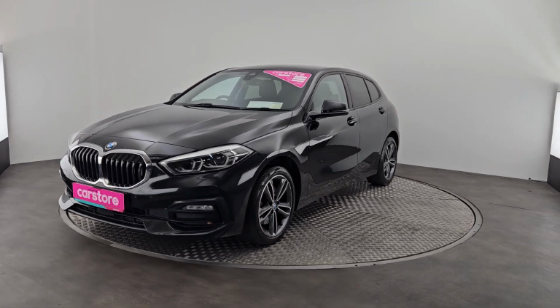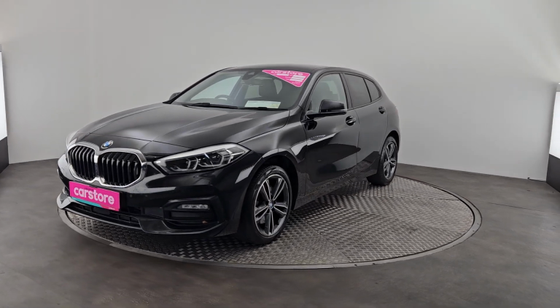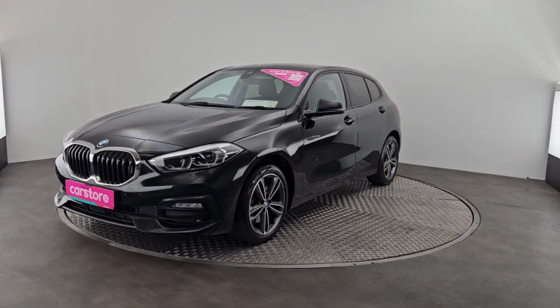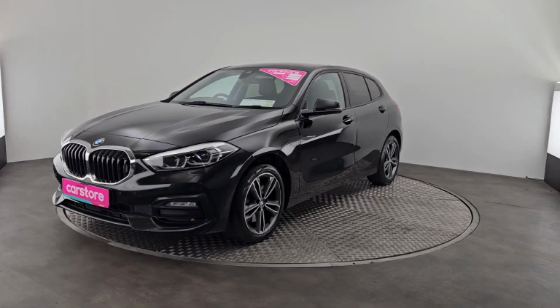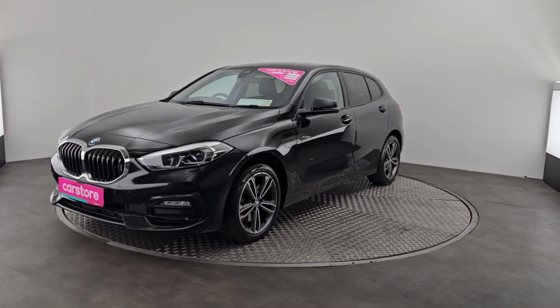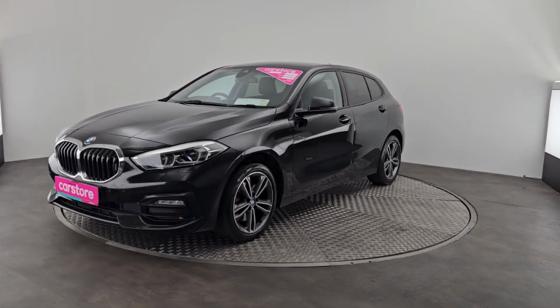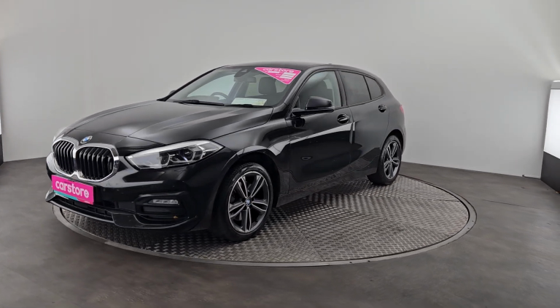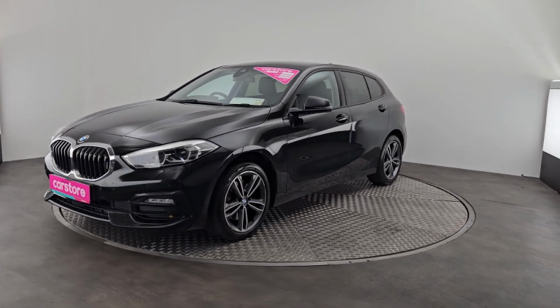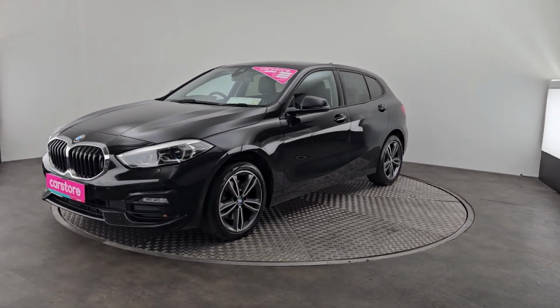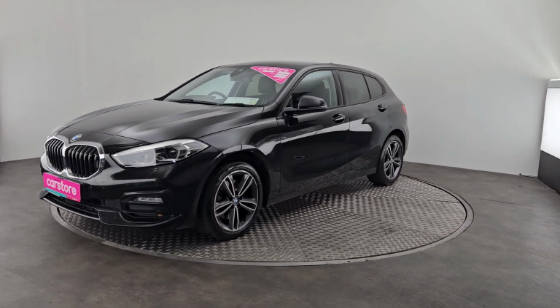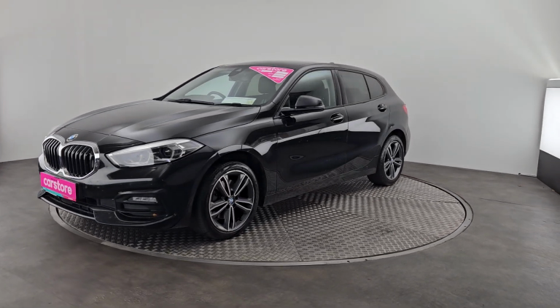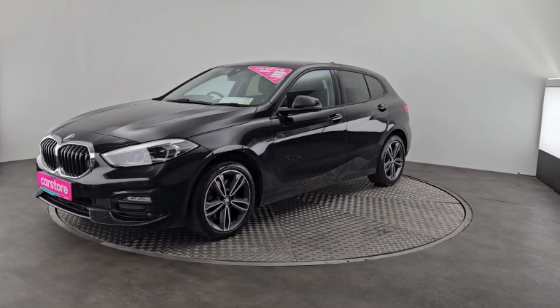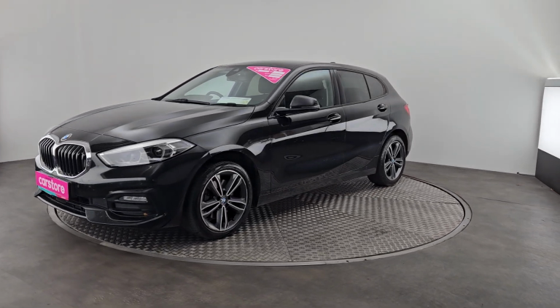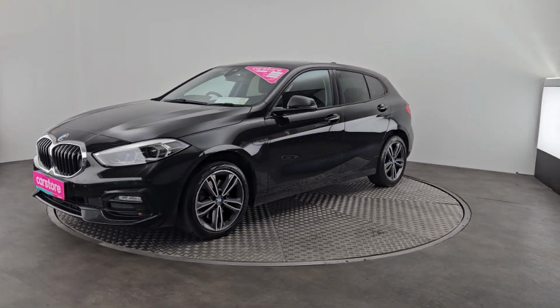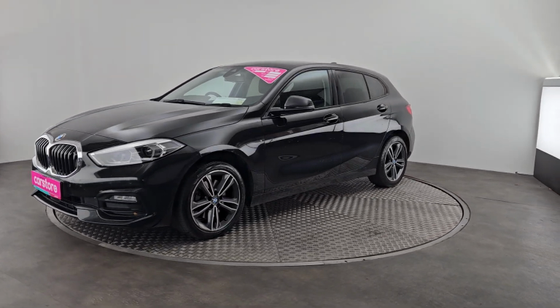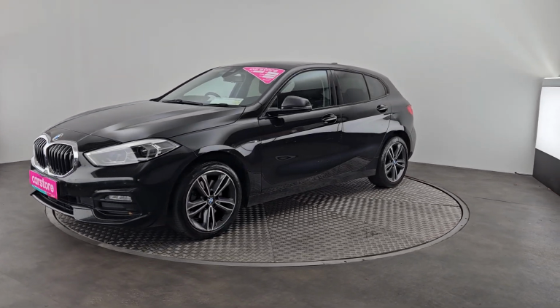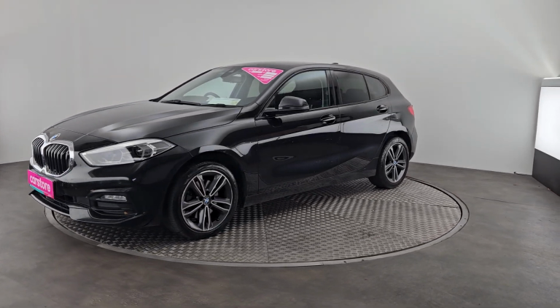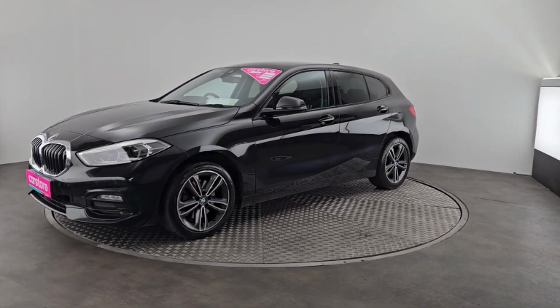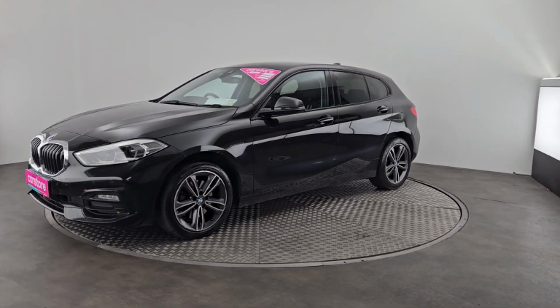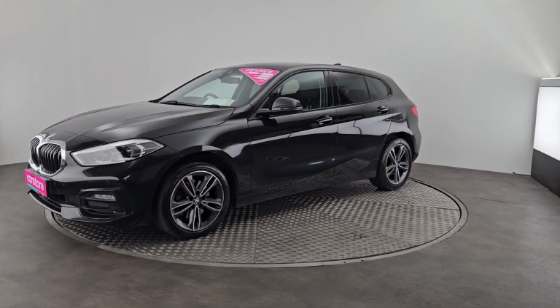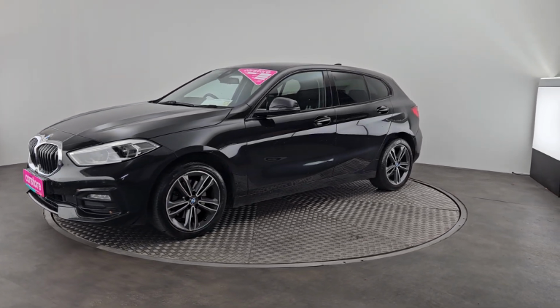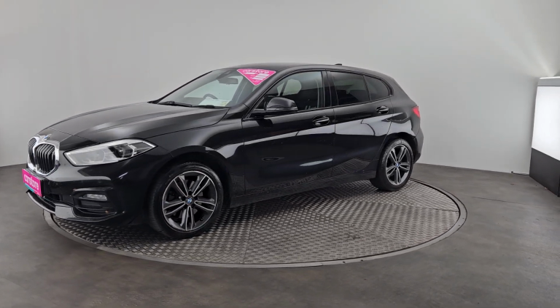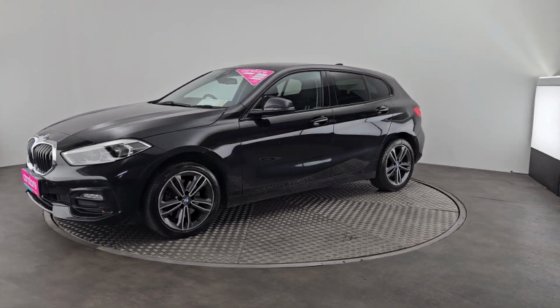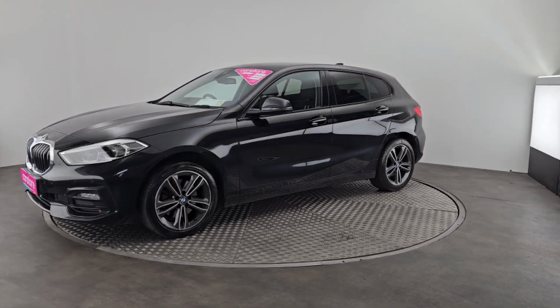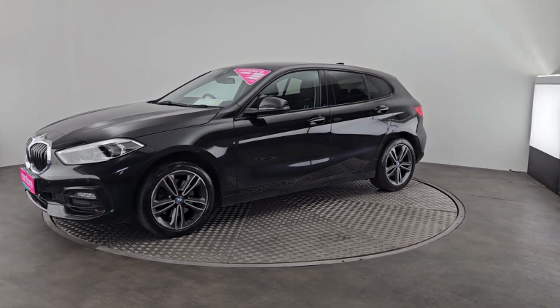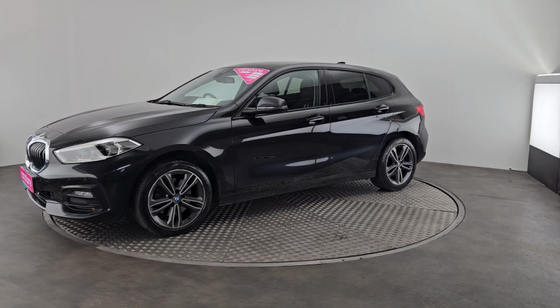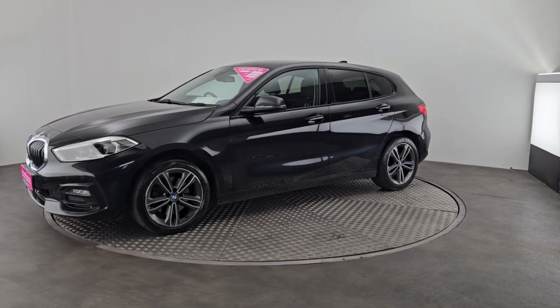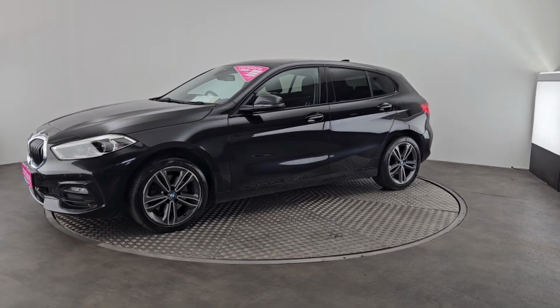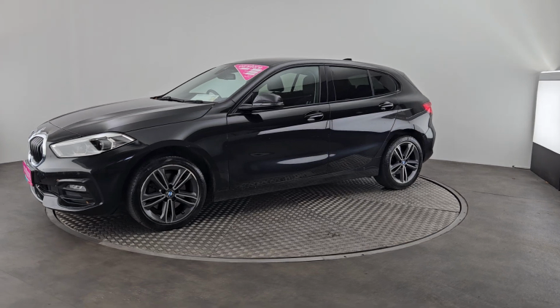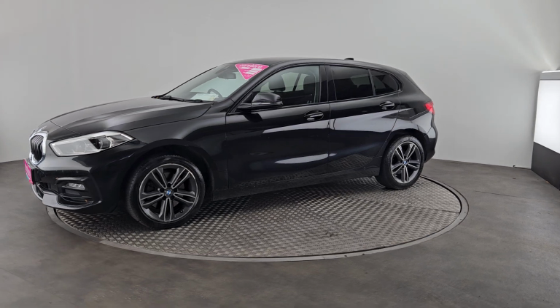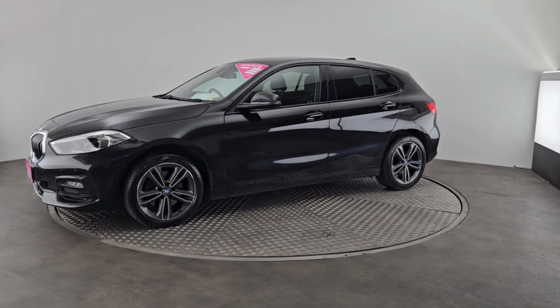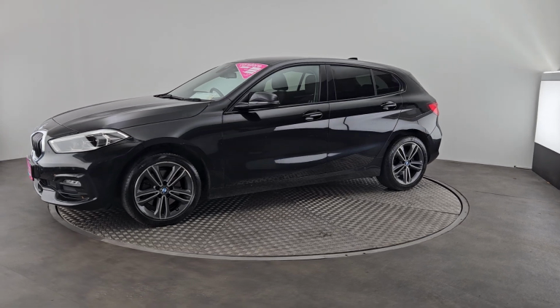All our vehicles go through our workshop — they are serviced and checked before they go out, and they do come with a 12-month warranty.